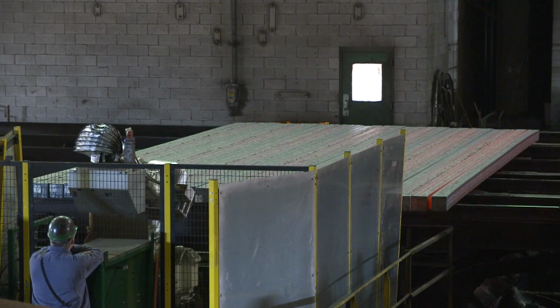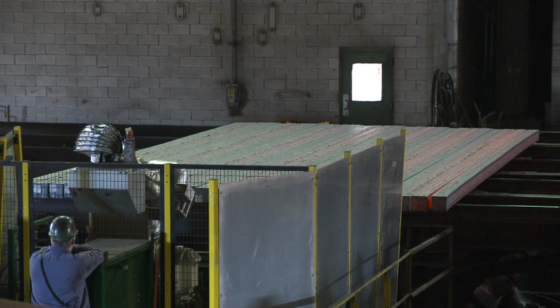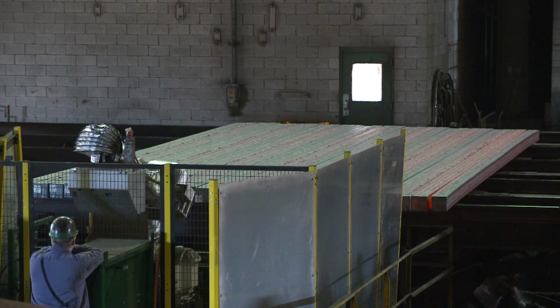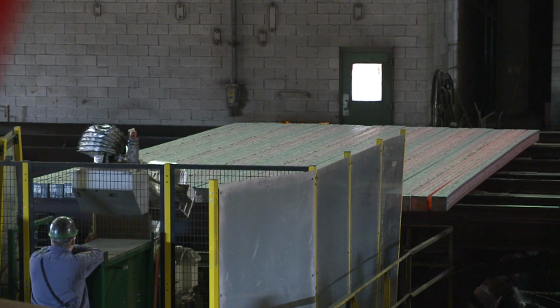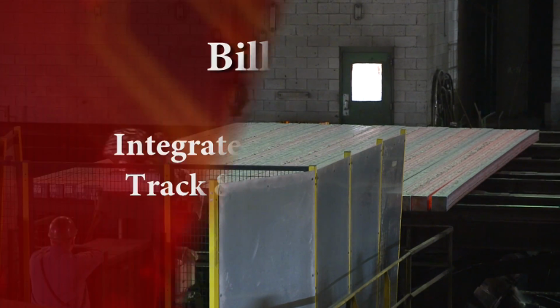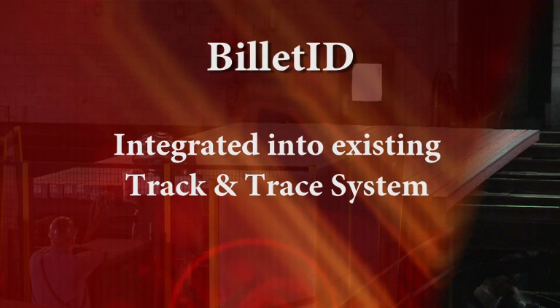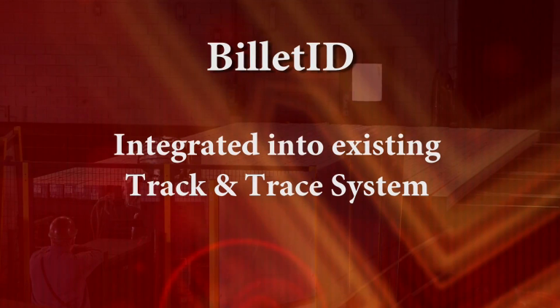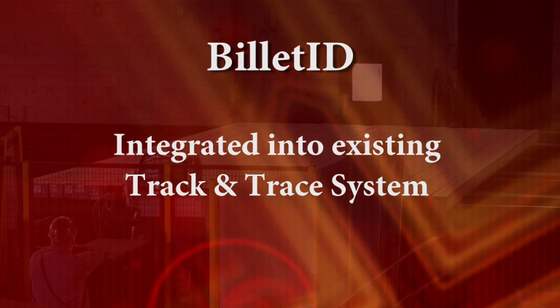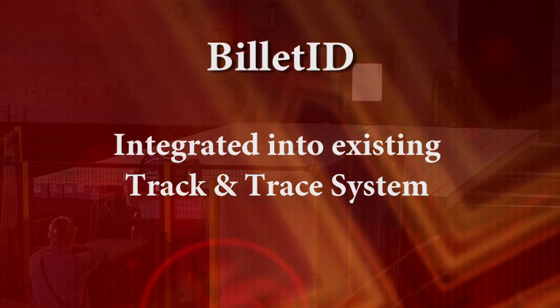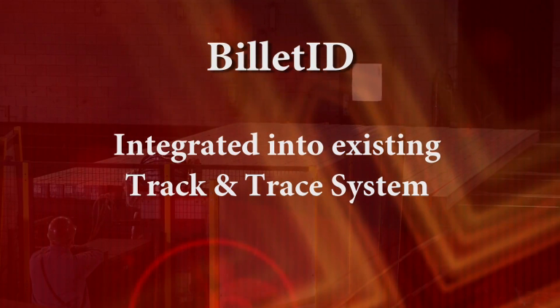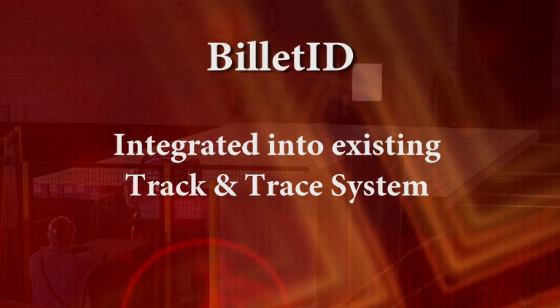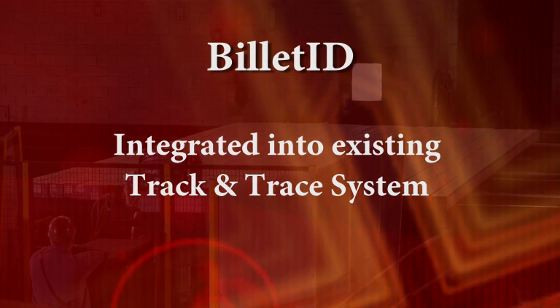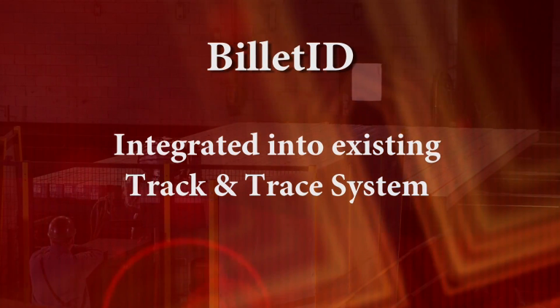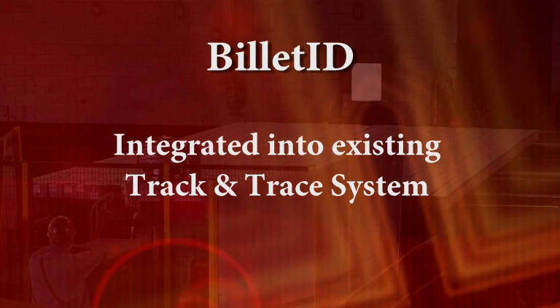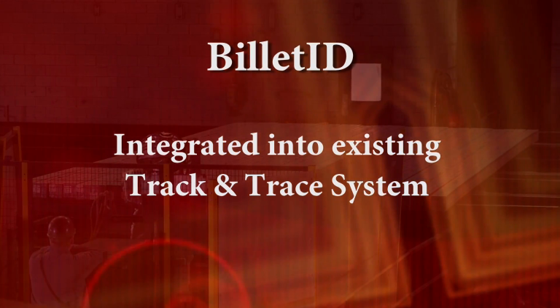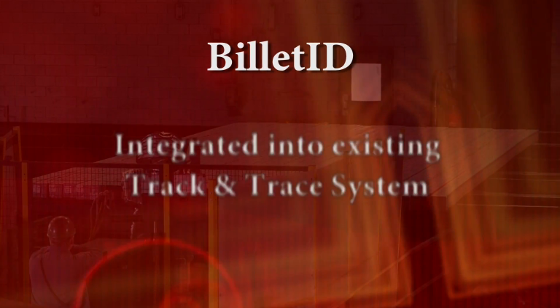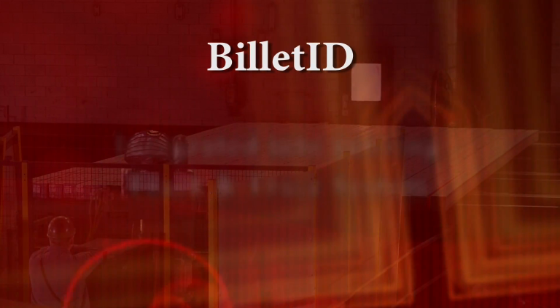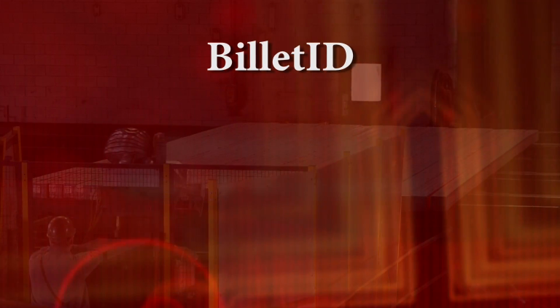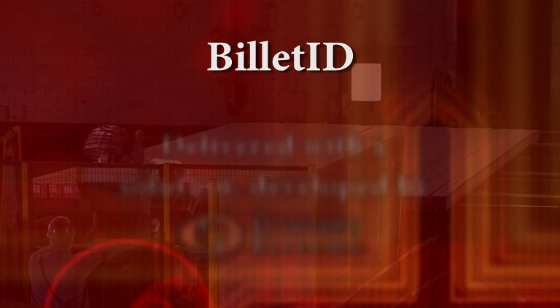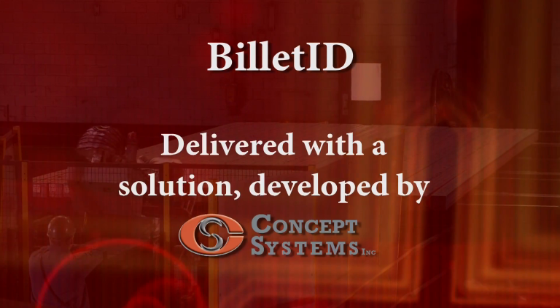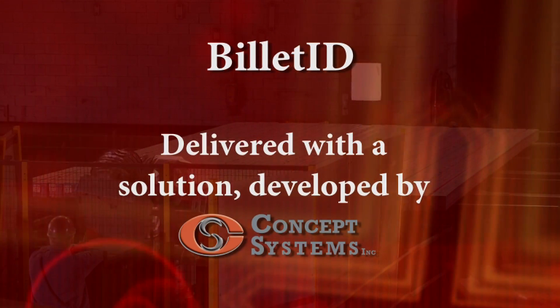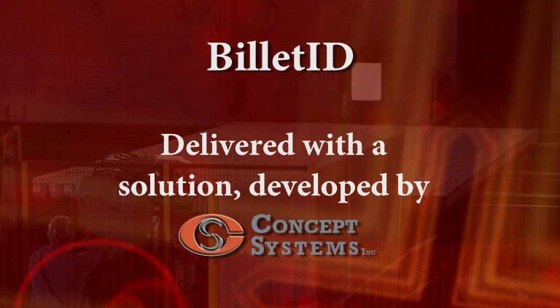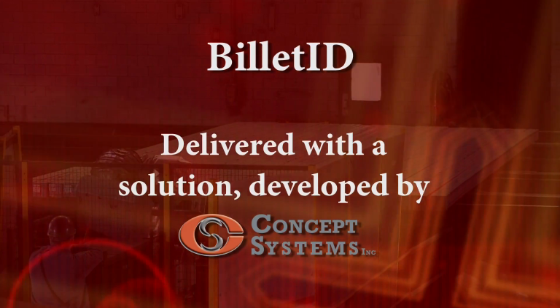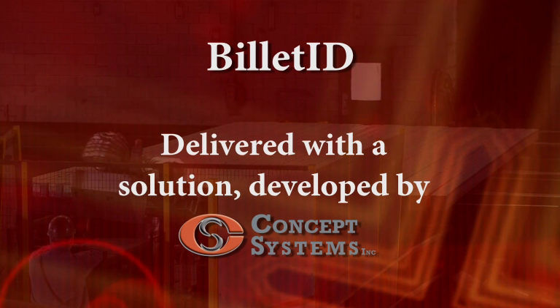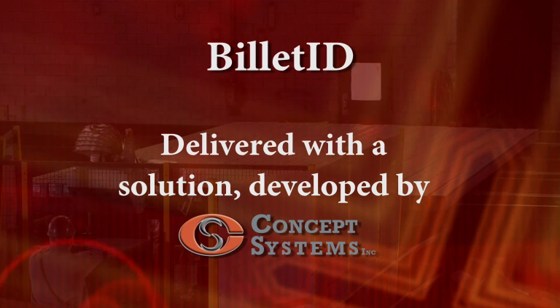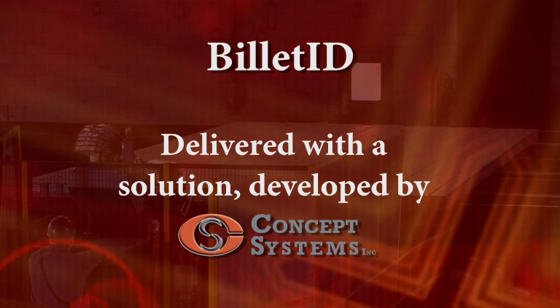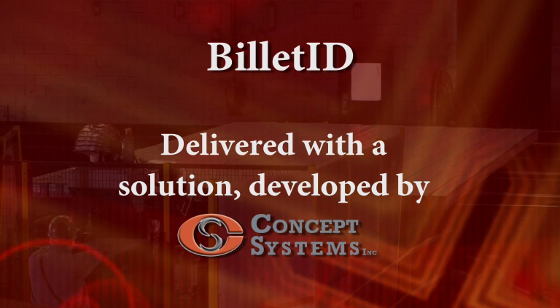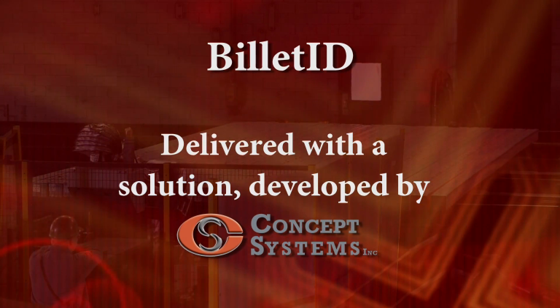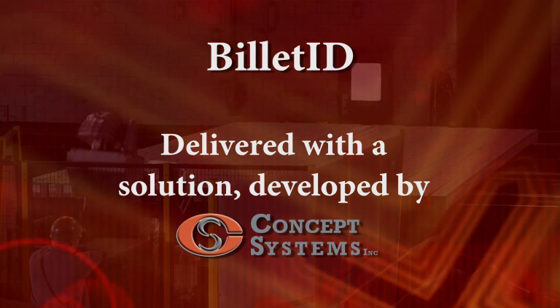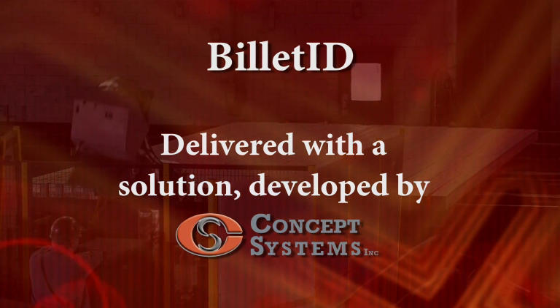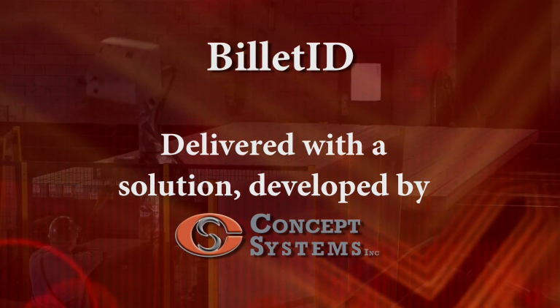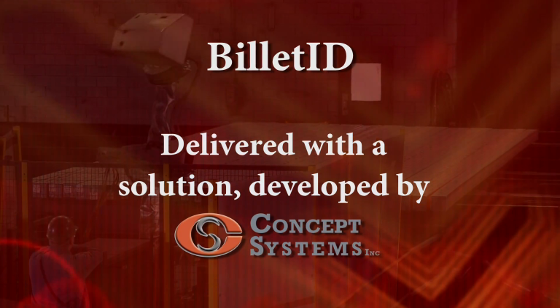Billet I.D. can be integrated into an existing track and trace system, or can be delivered with a solution developed by Concept Systems.